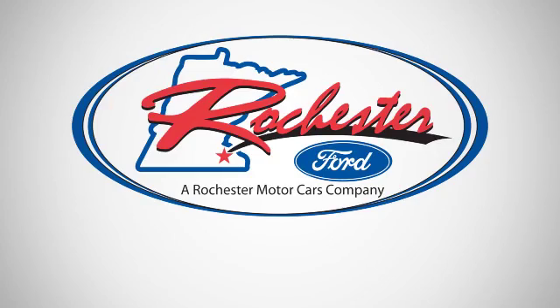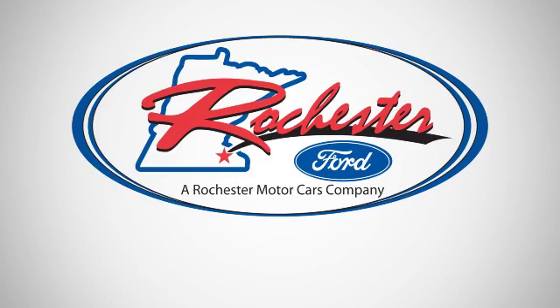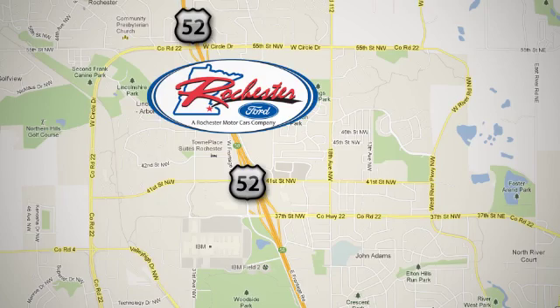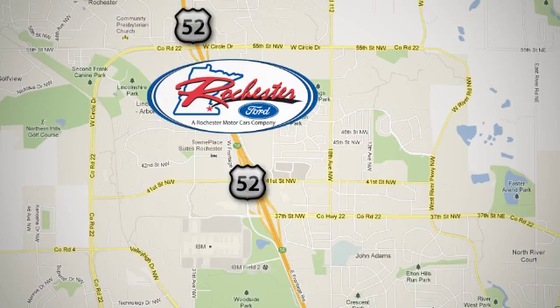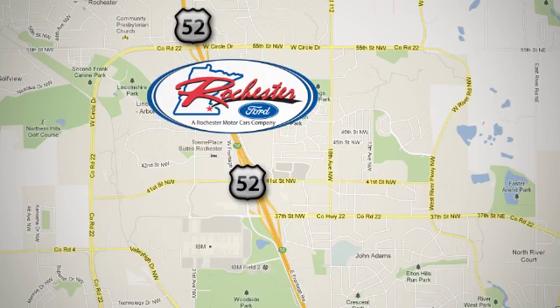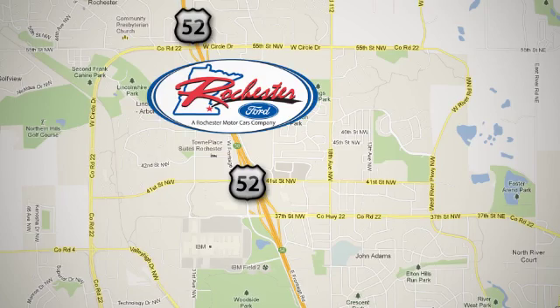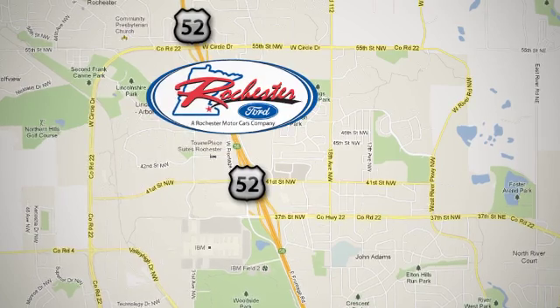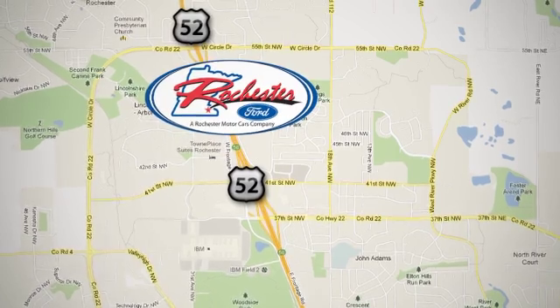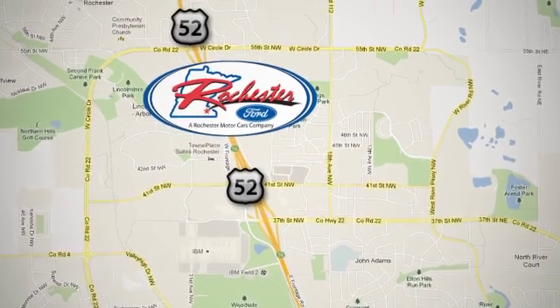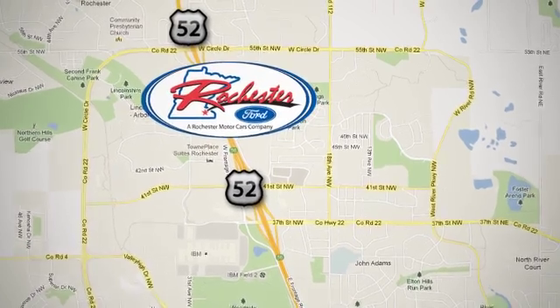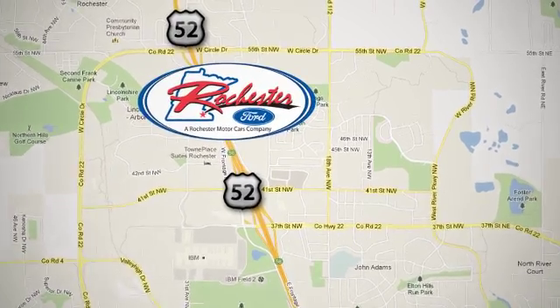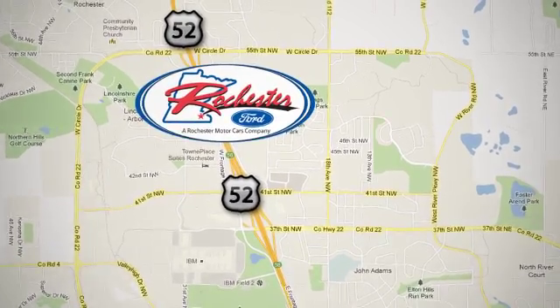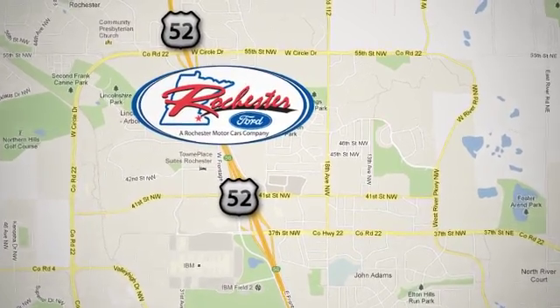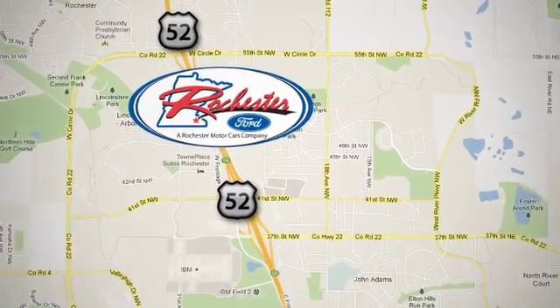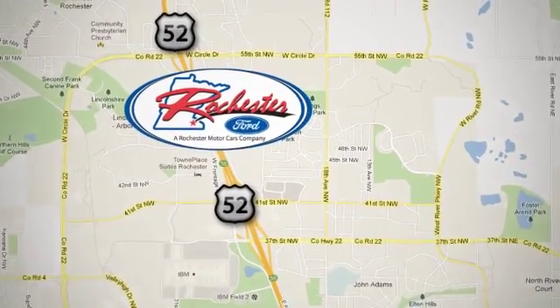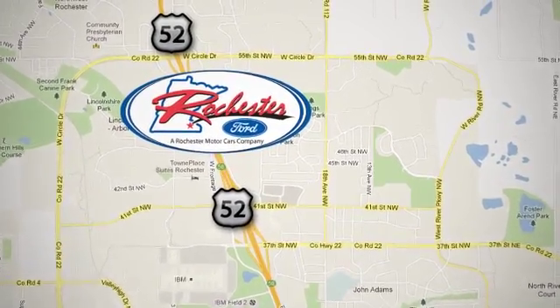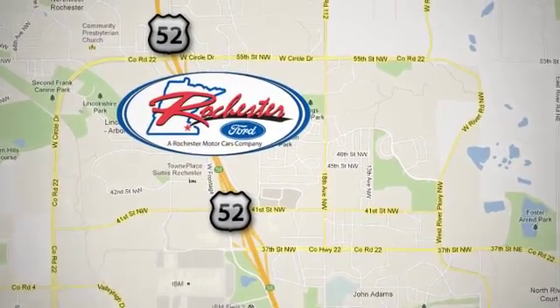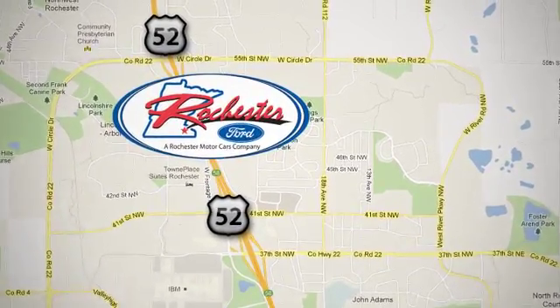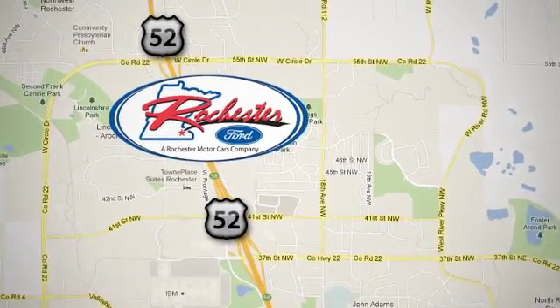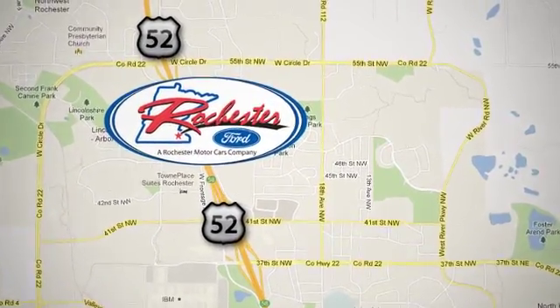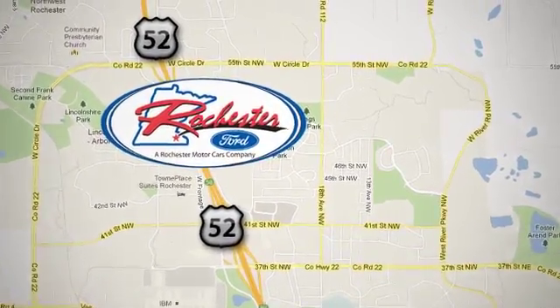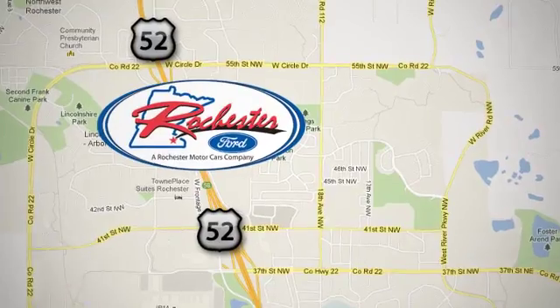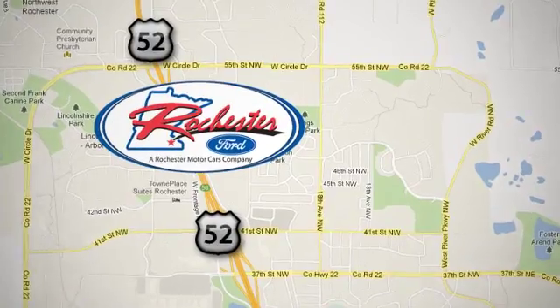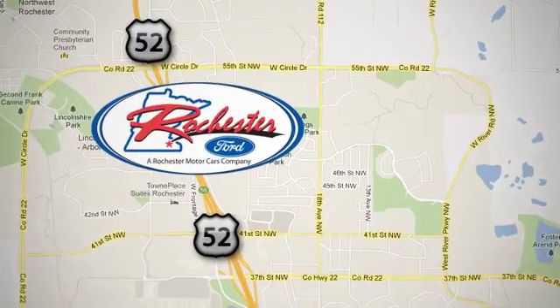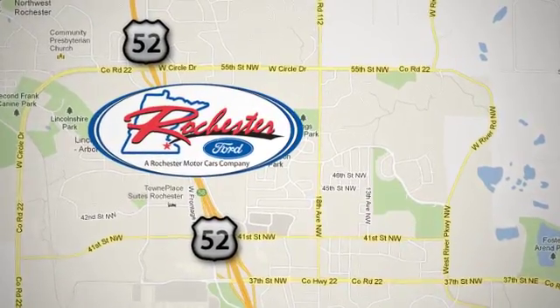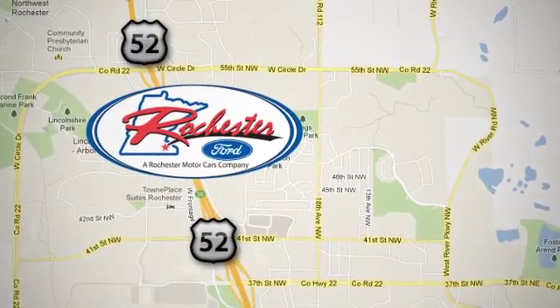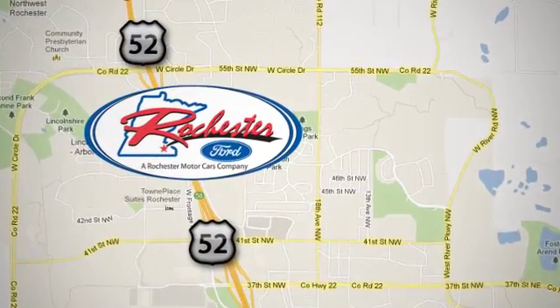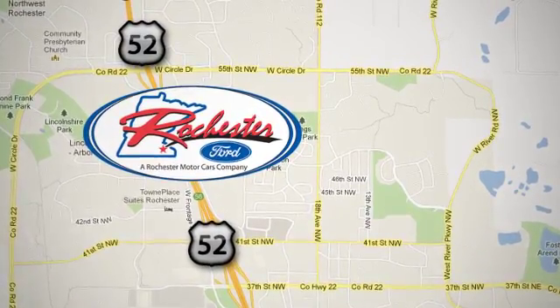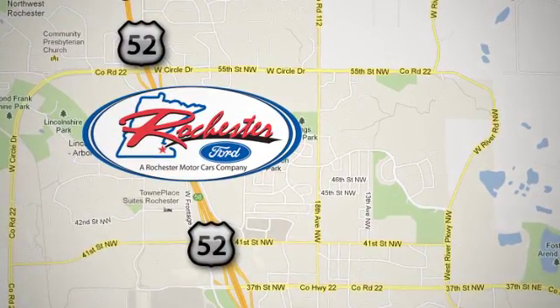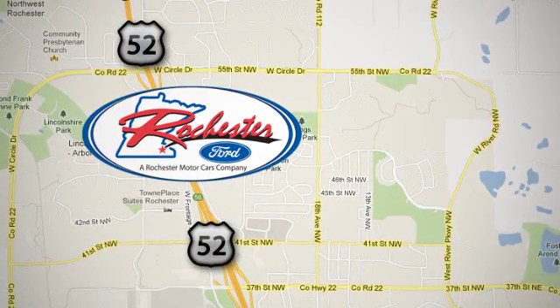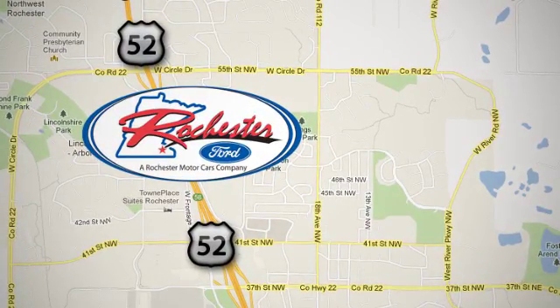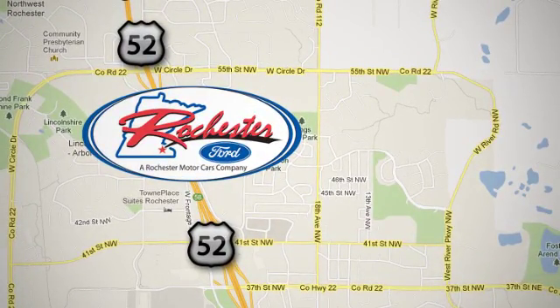Experience the difference at Rochester Ford. We're conveniently located between 41st Street and 55th Street NW on Highway 52 in Rochester, Minnesota.